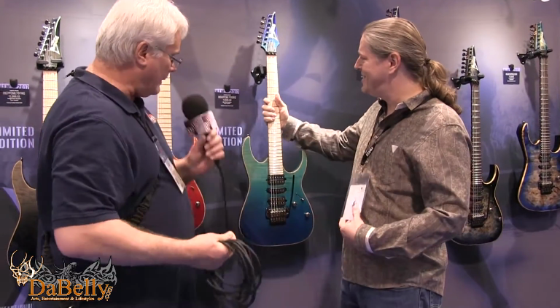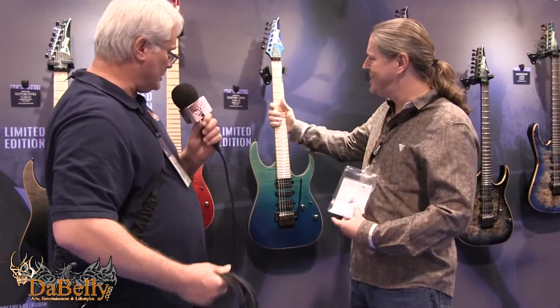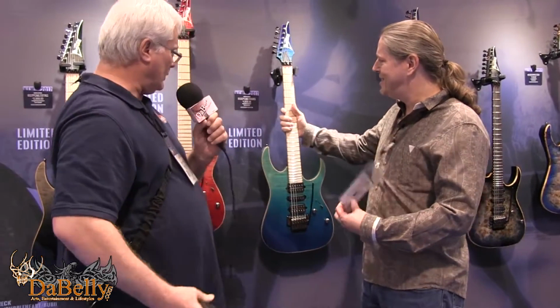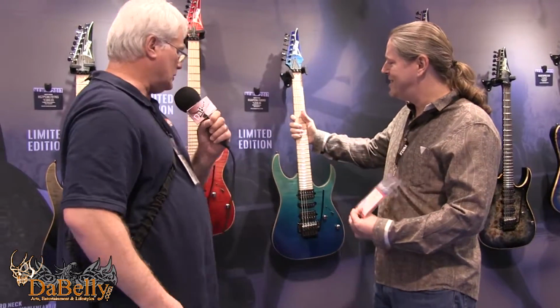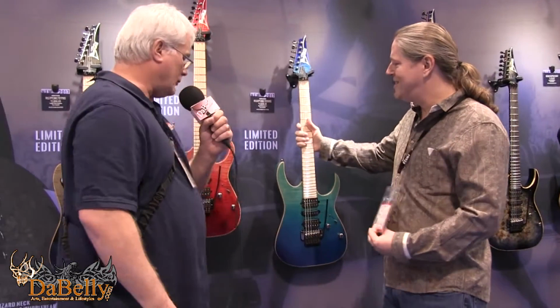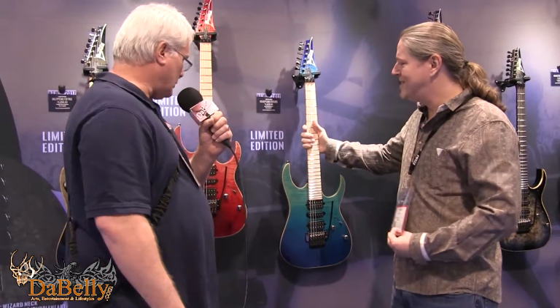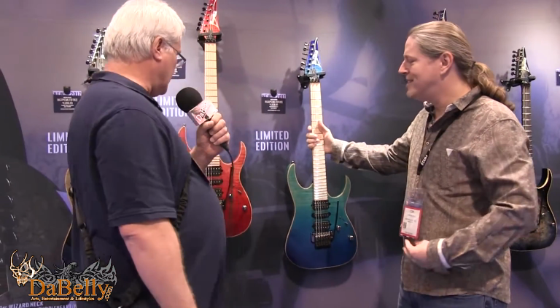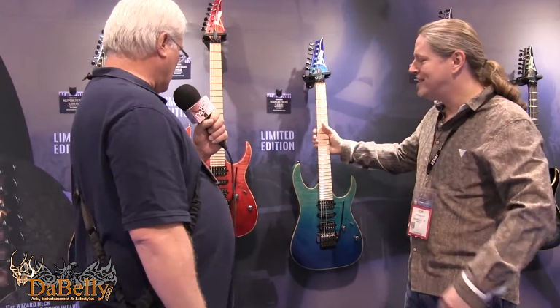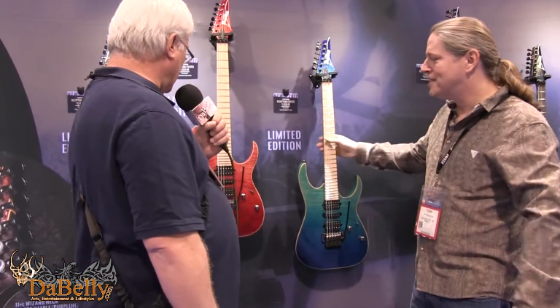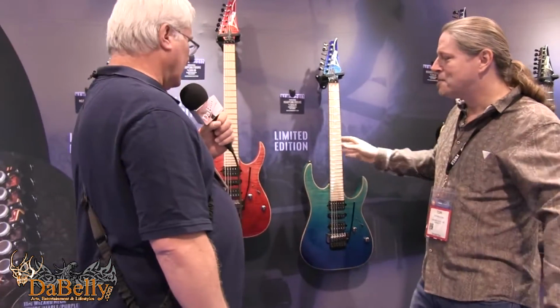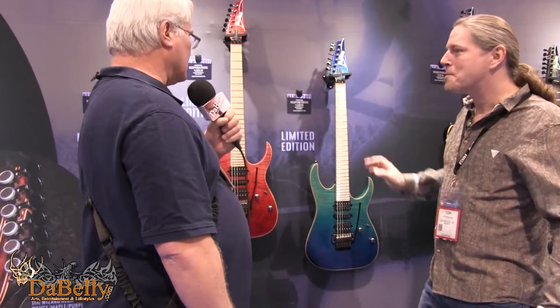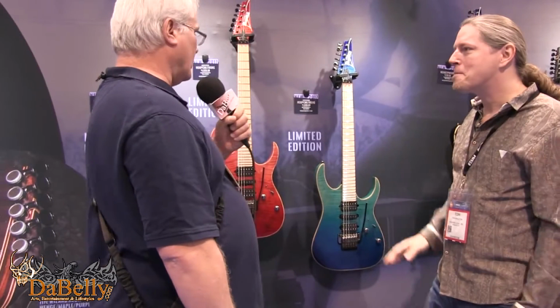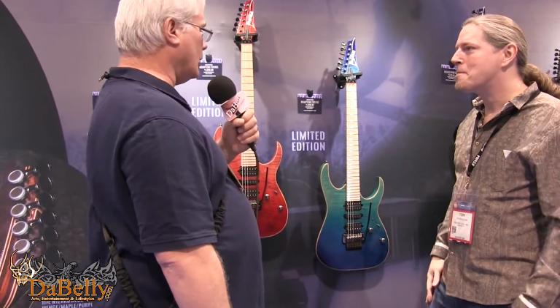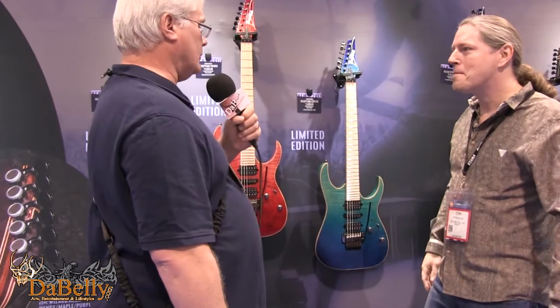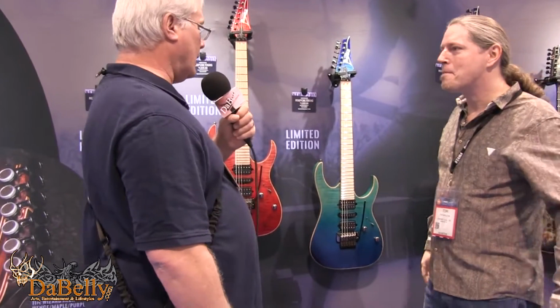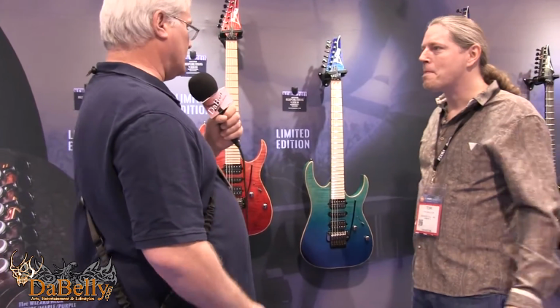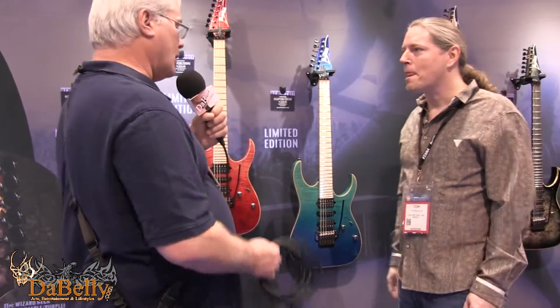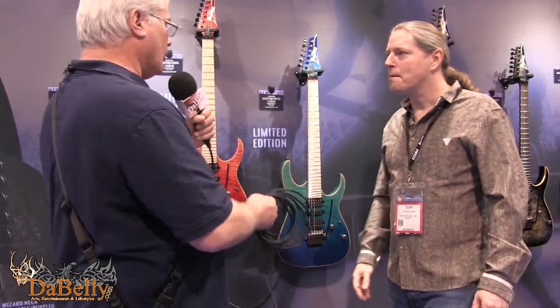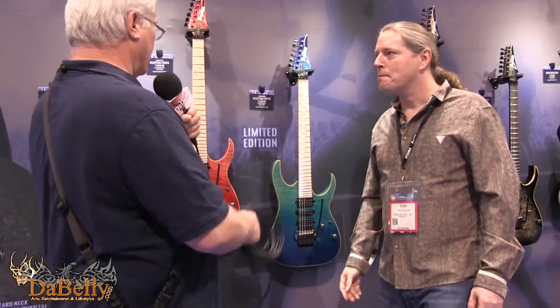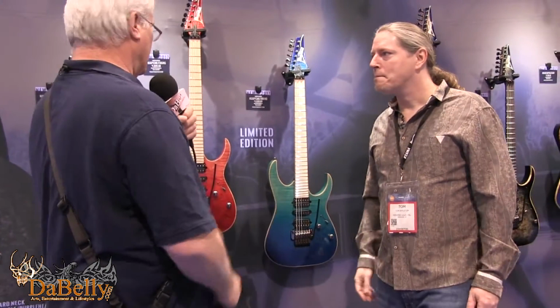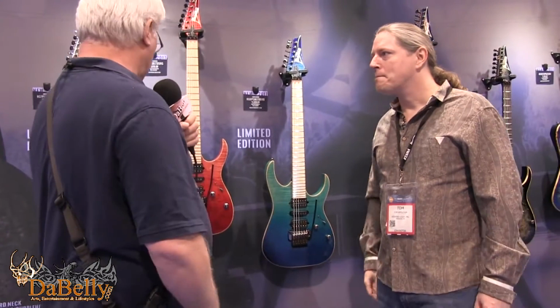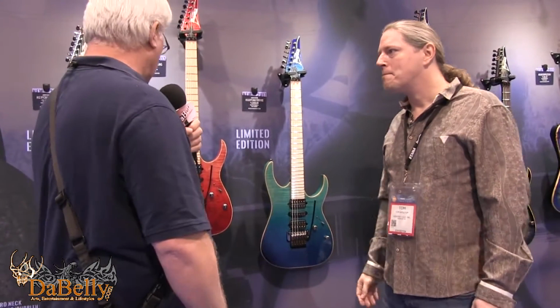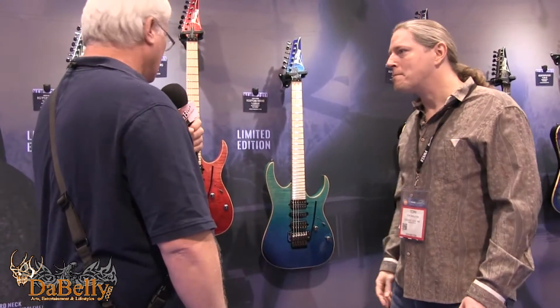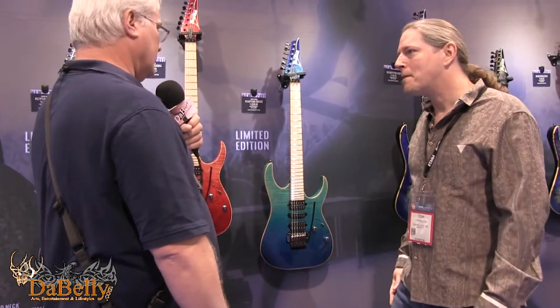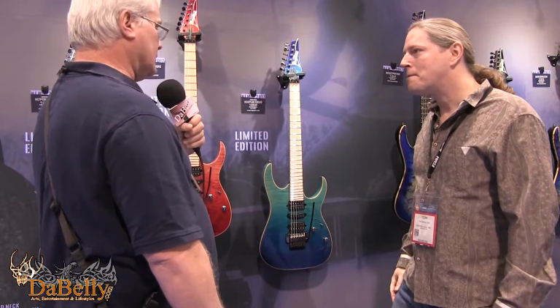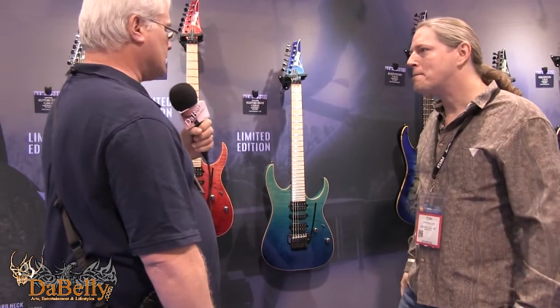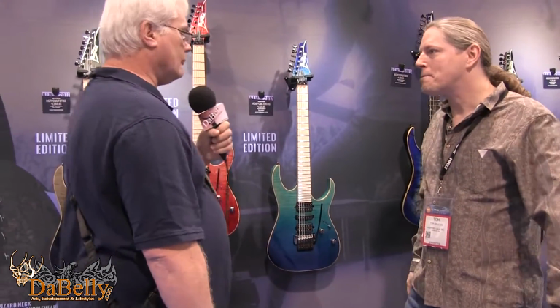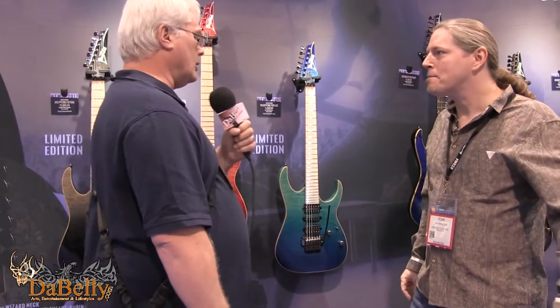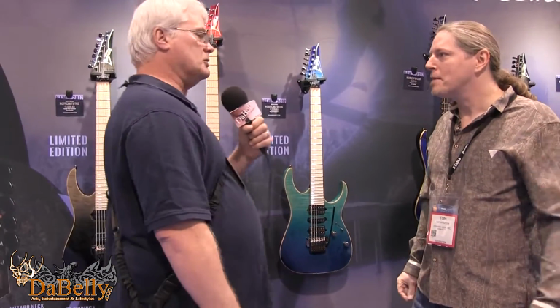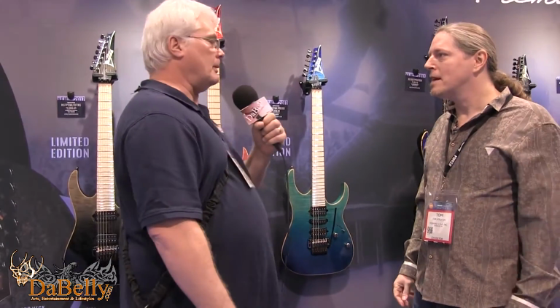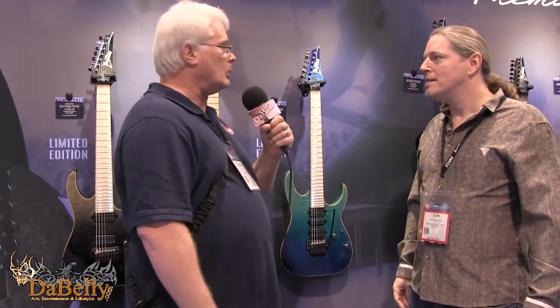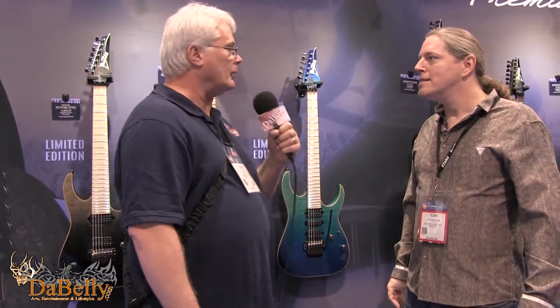The Ibanez finishes have always been striking, and some of the colors they've come up with these last several years have been beautiful.